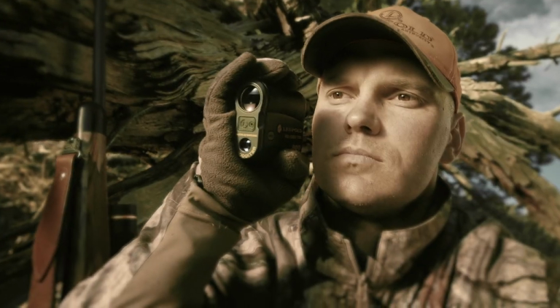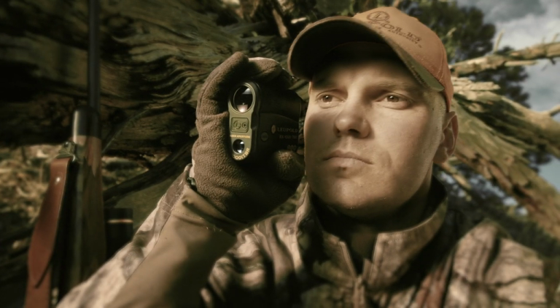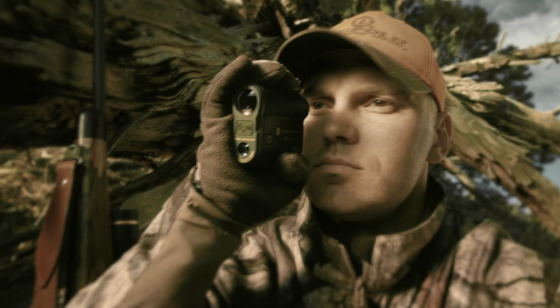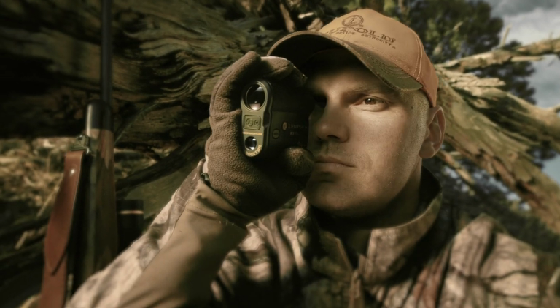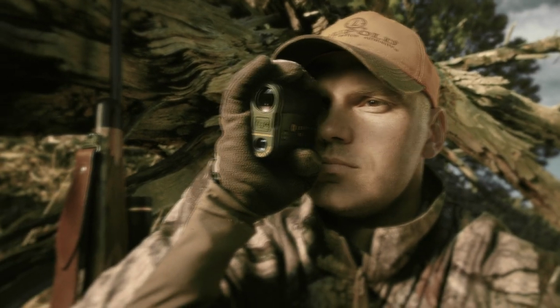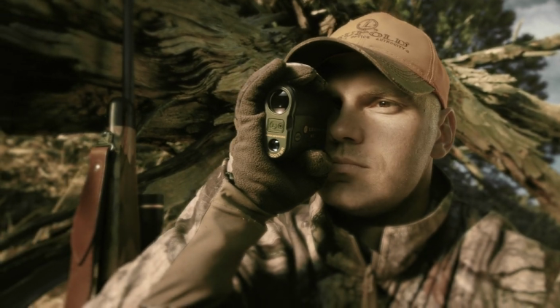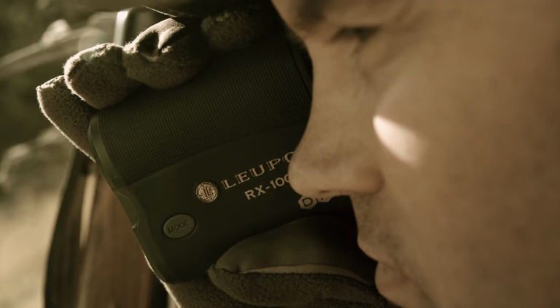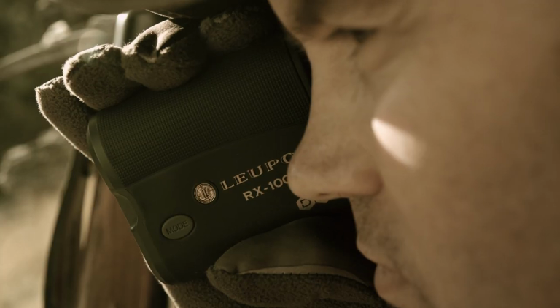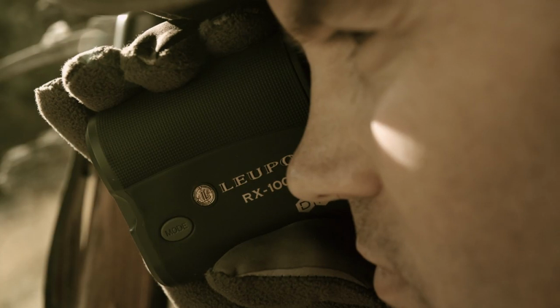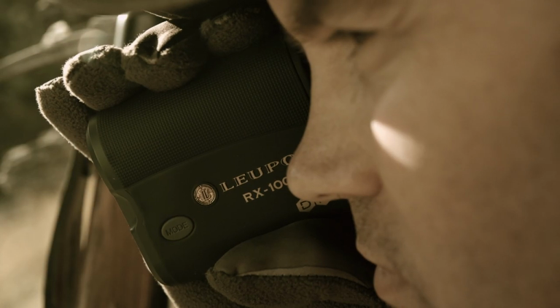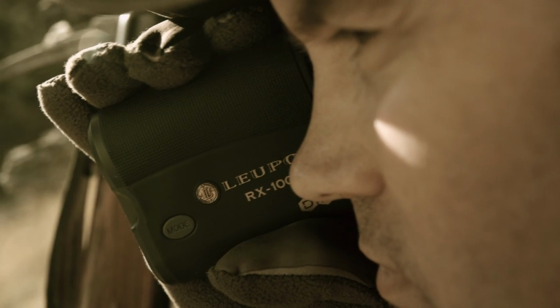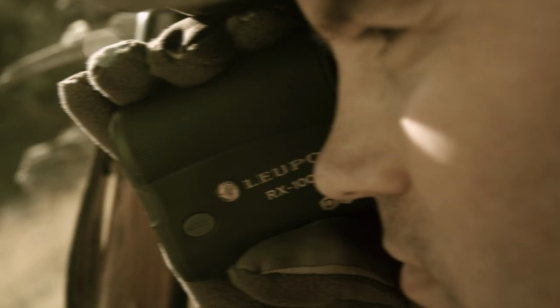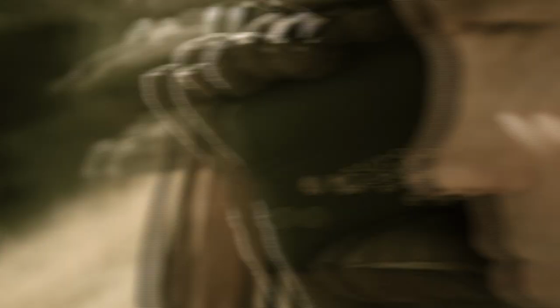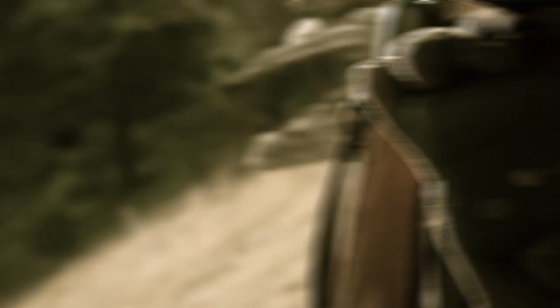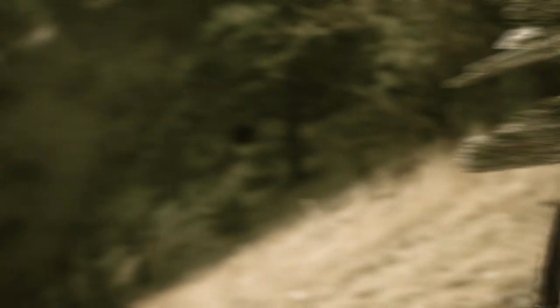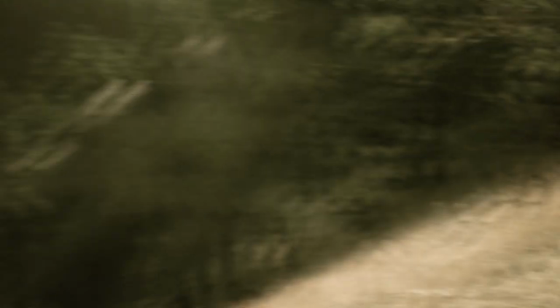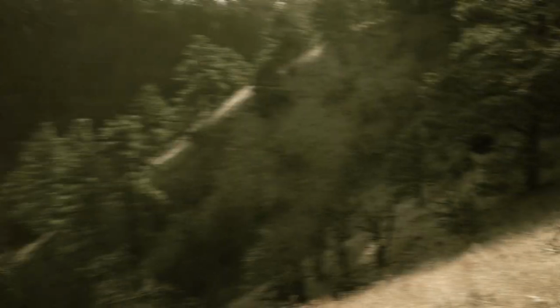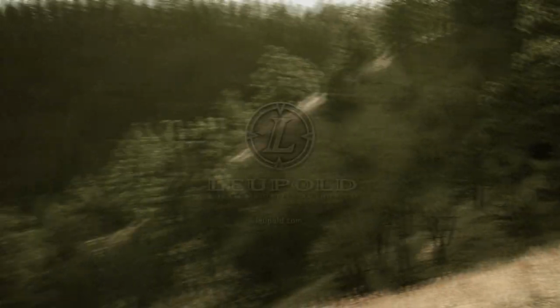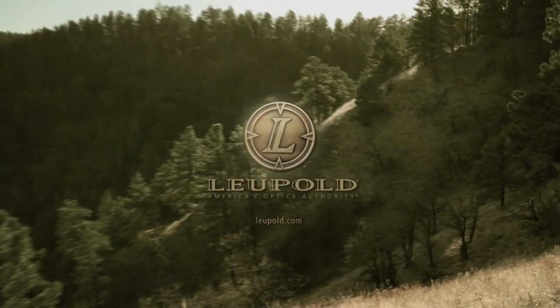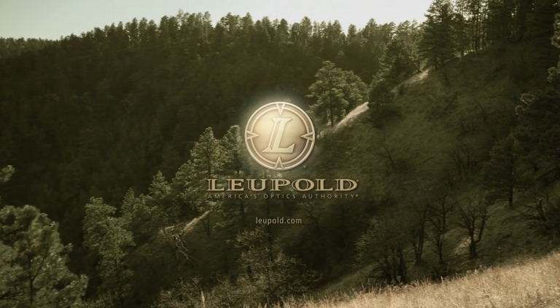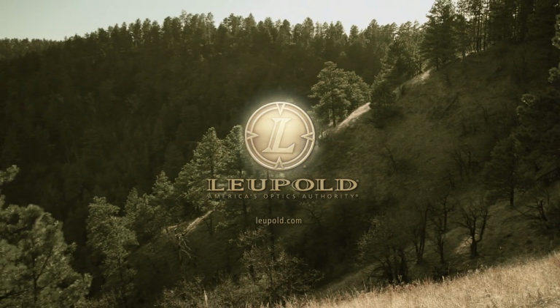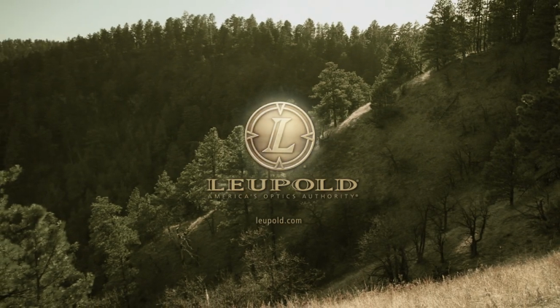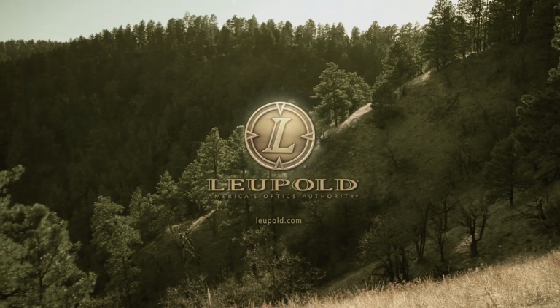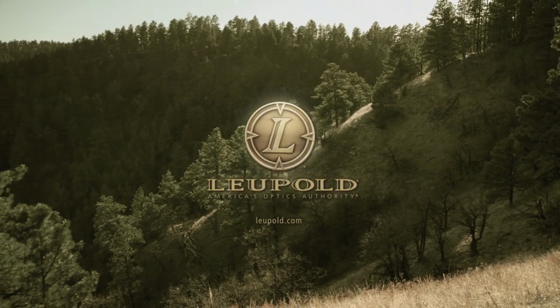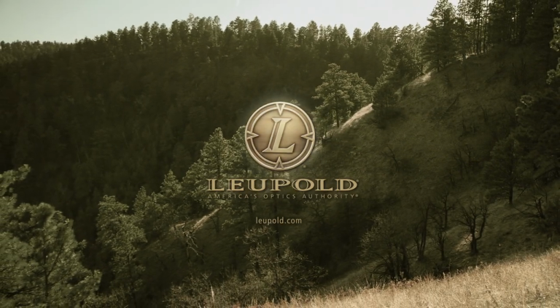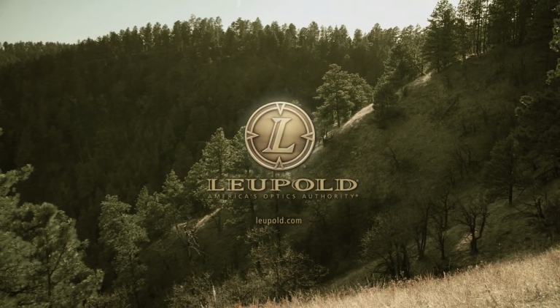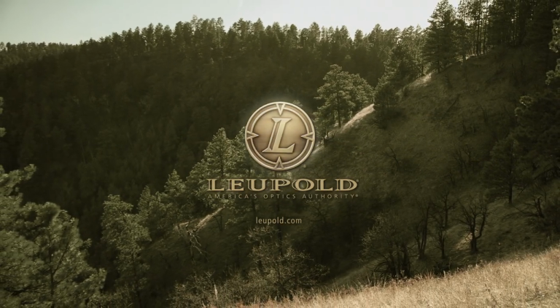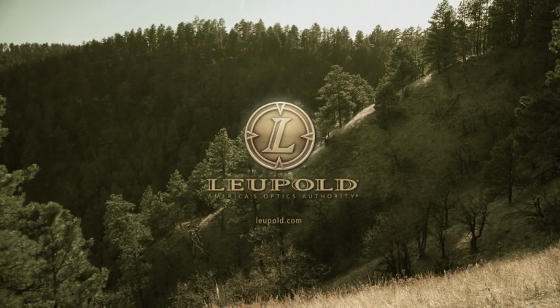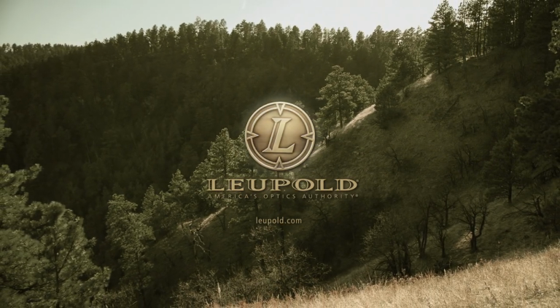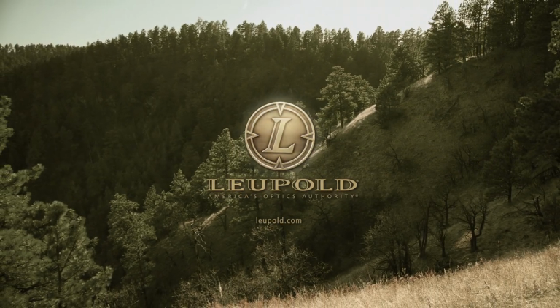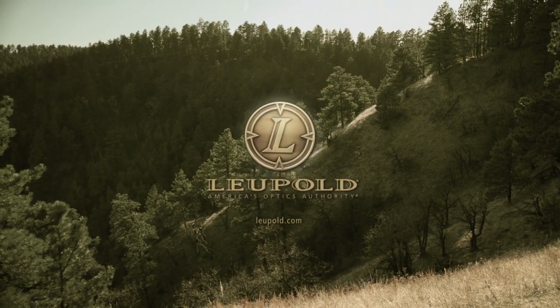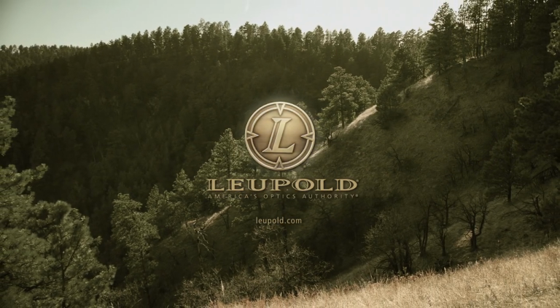And it all happens in the blink of an eye. RX1000i — simply the world's fastest, most accurate rangefinder.